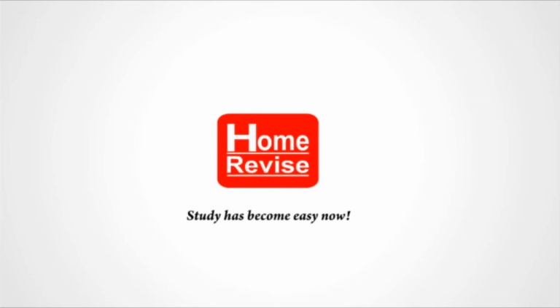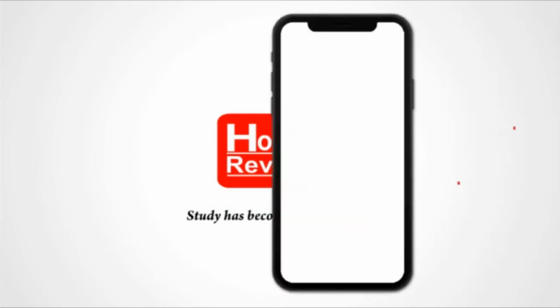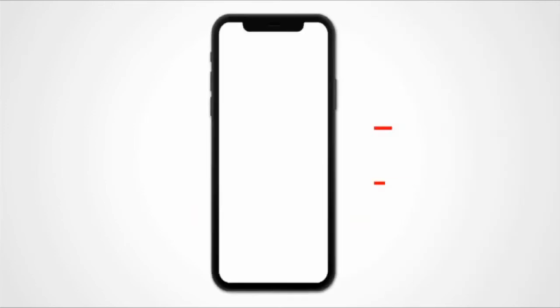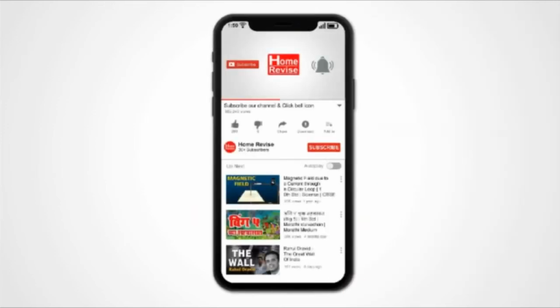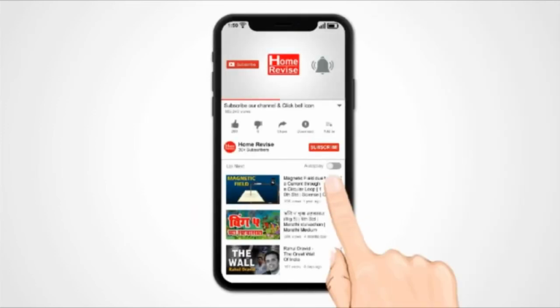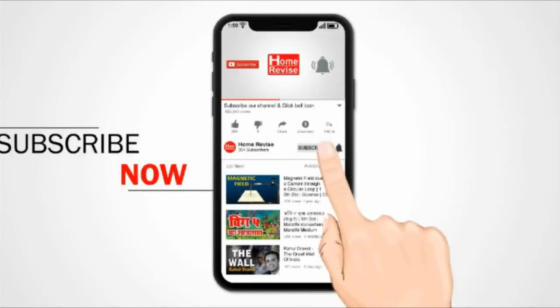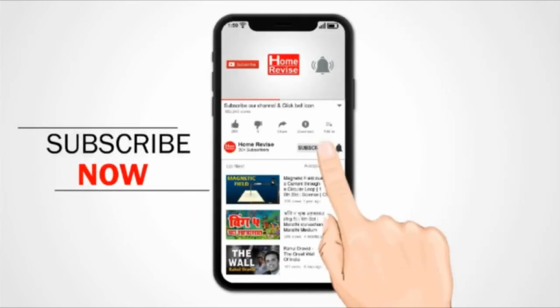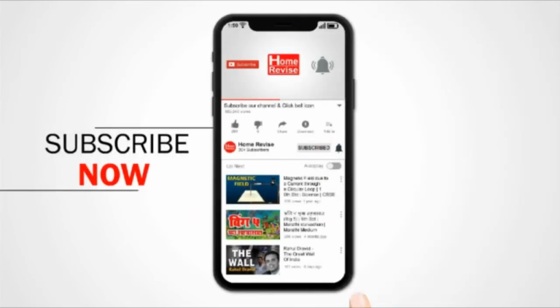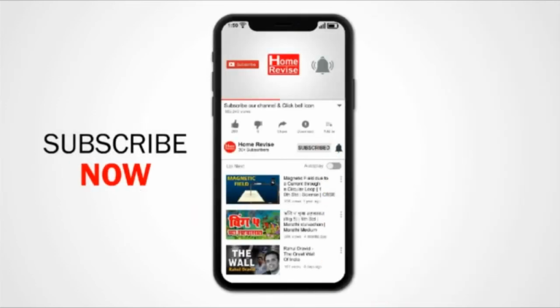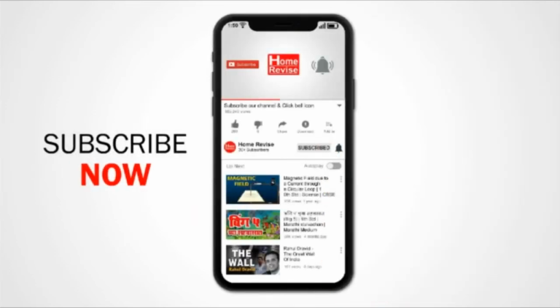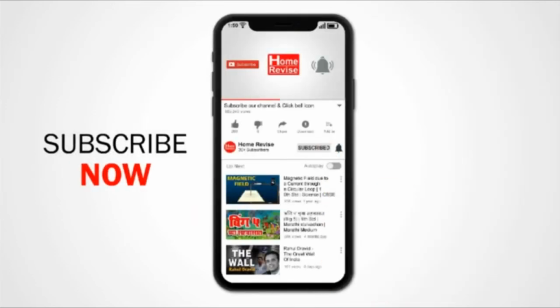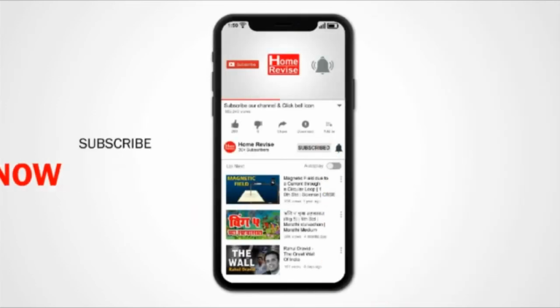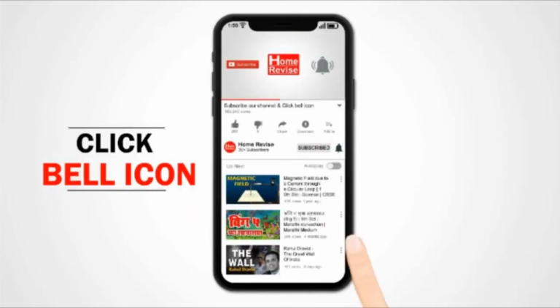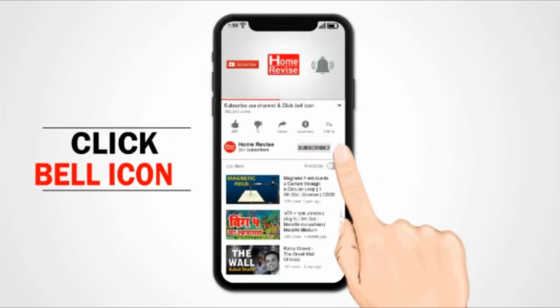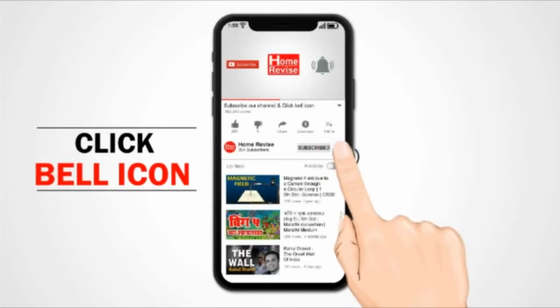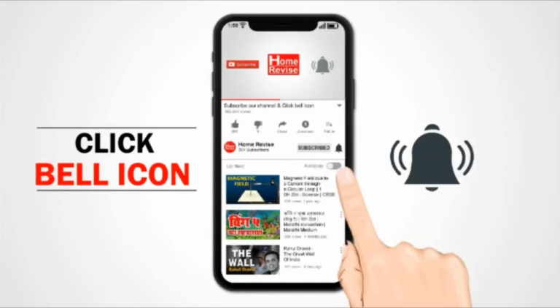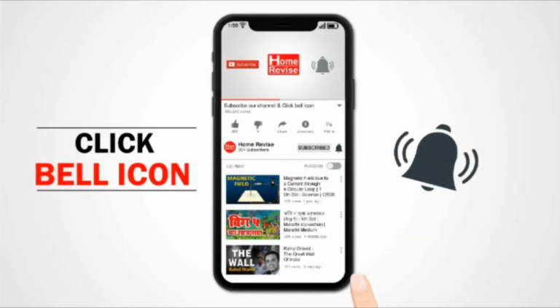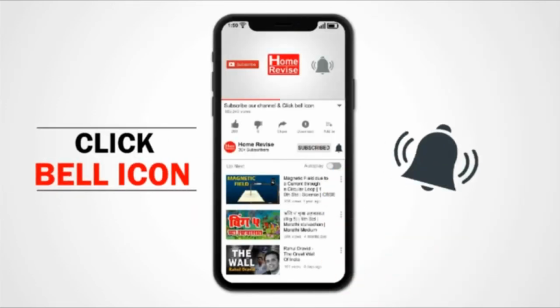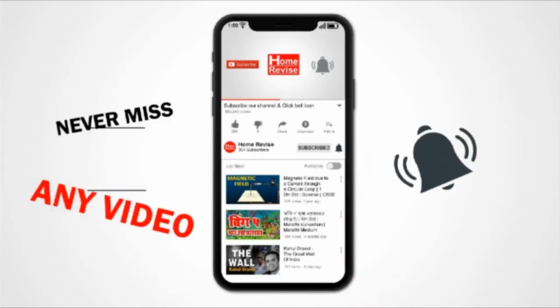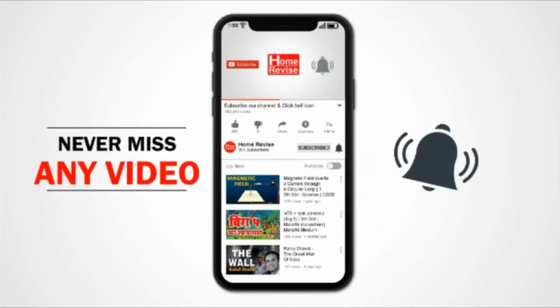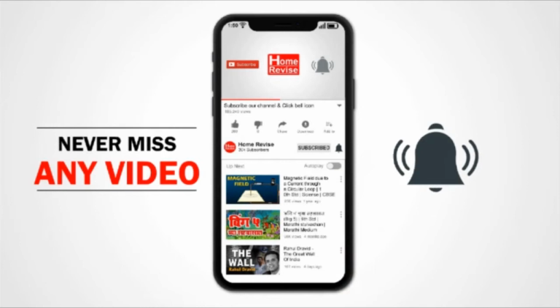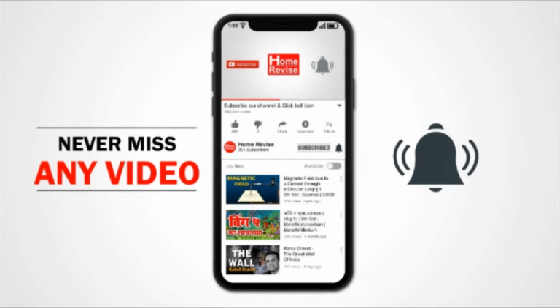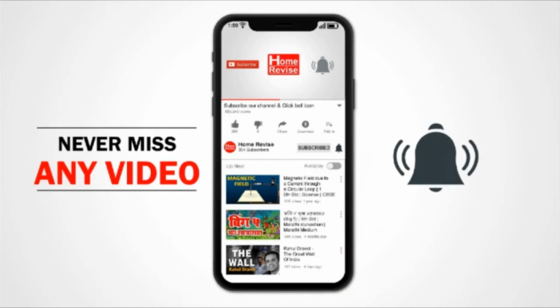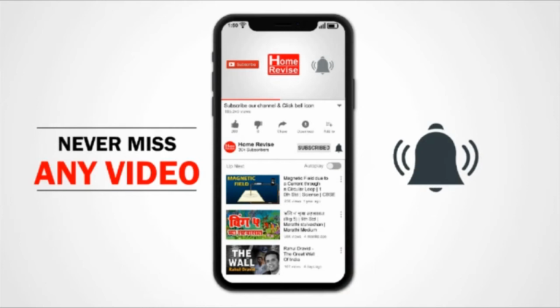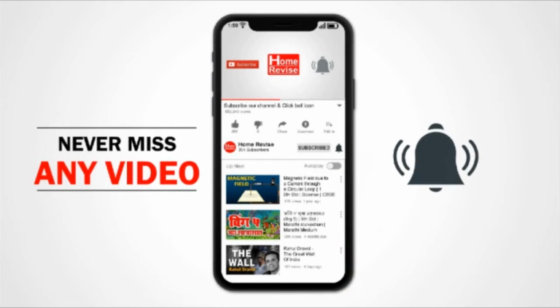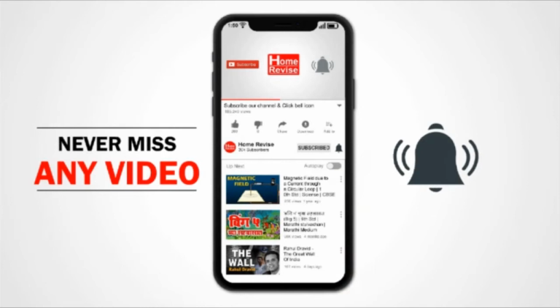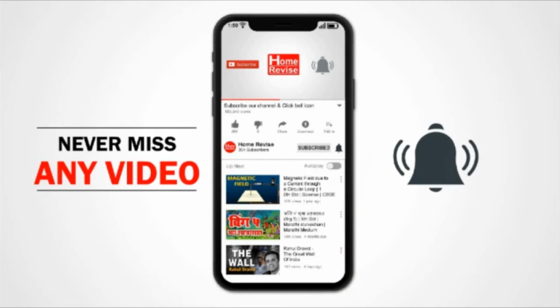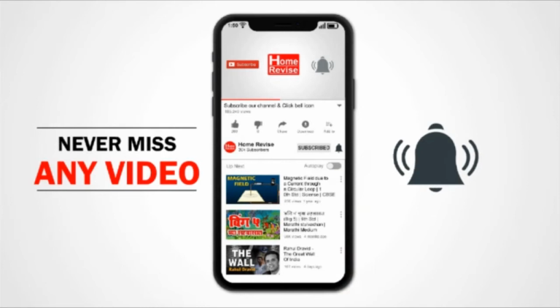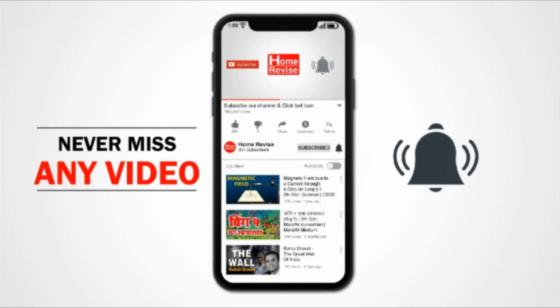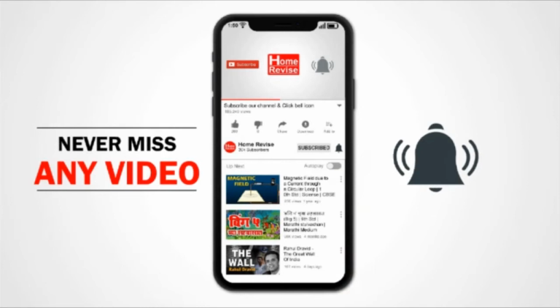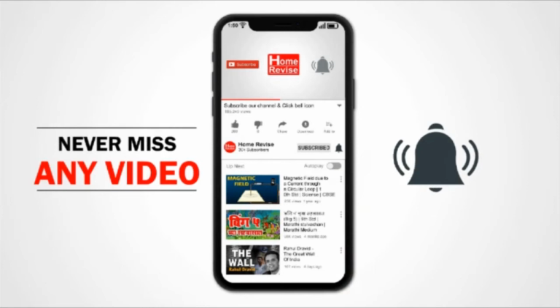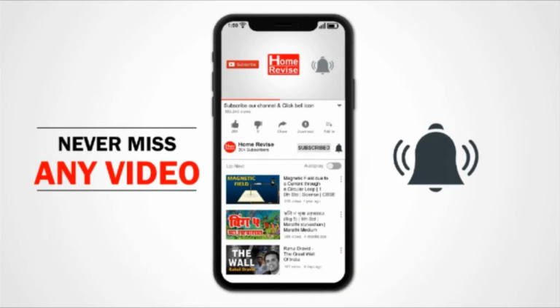Subscribe to my channel and click on the bell icon to get notifications about new videos.